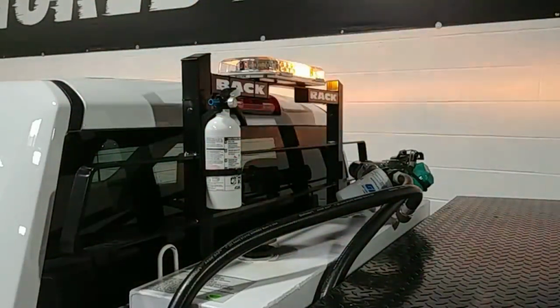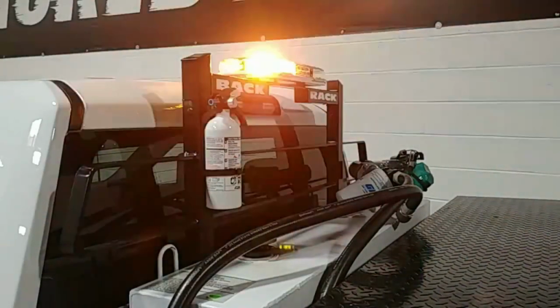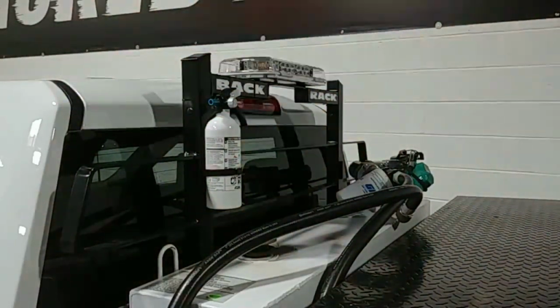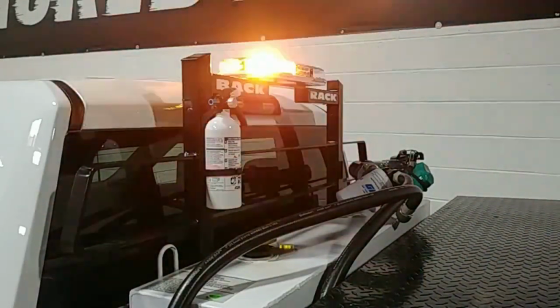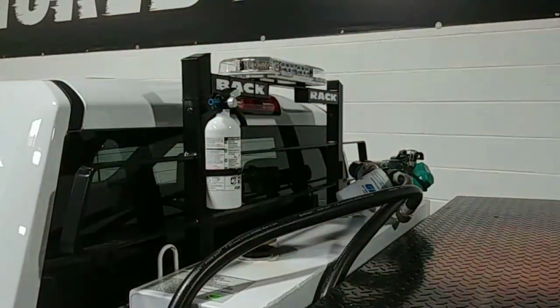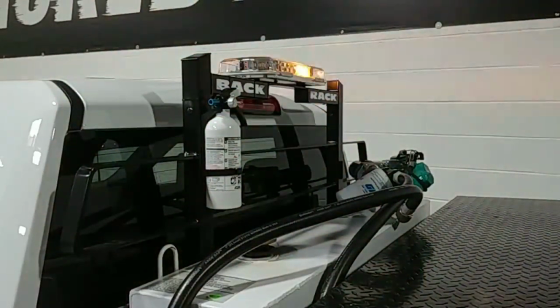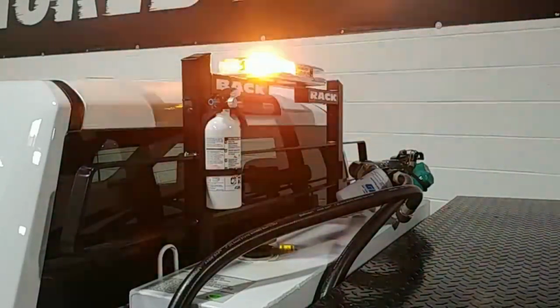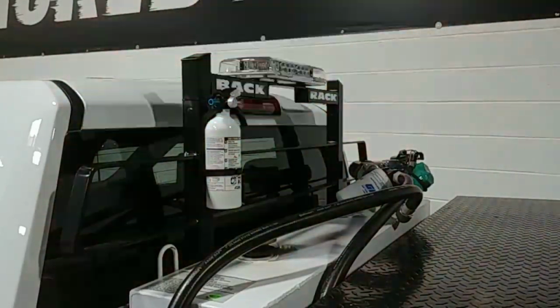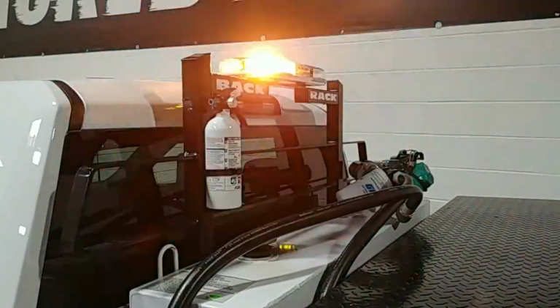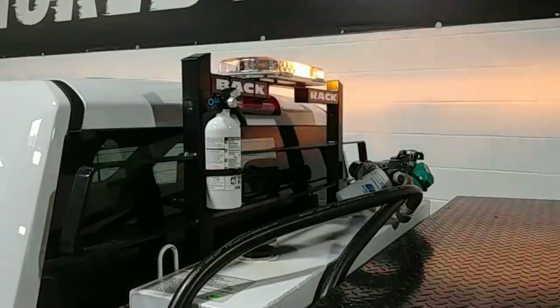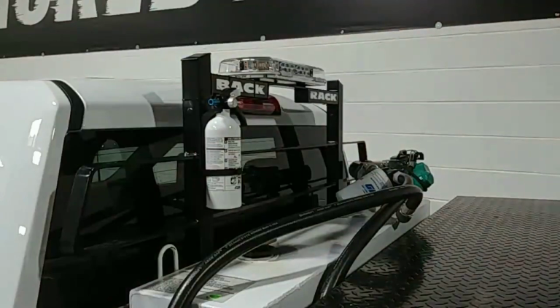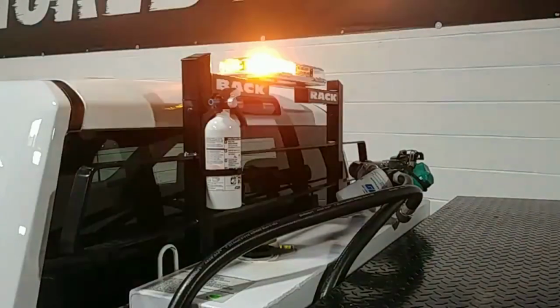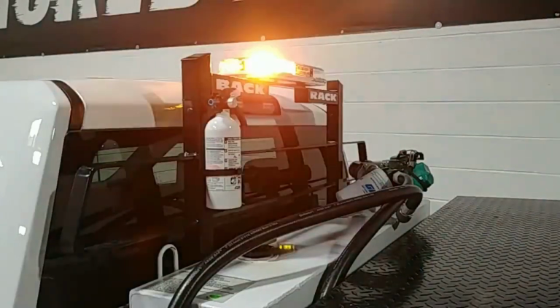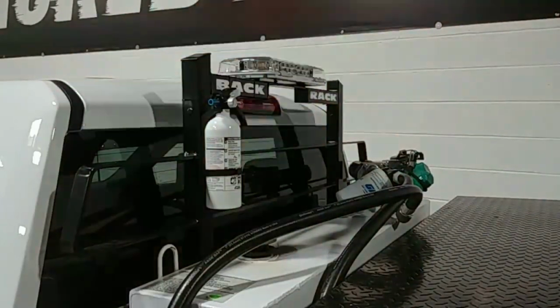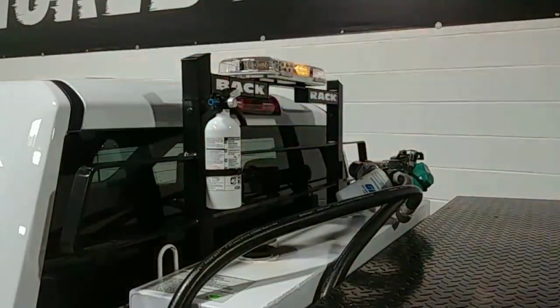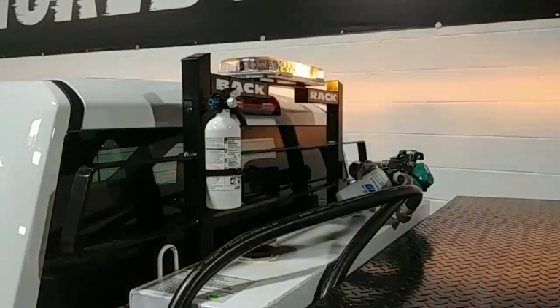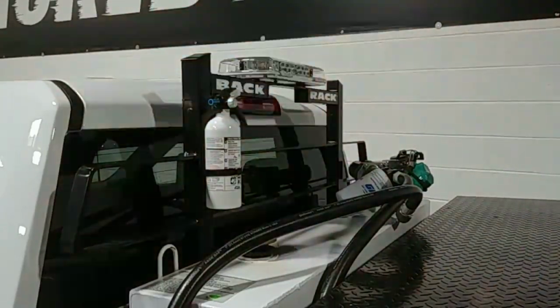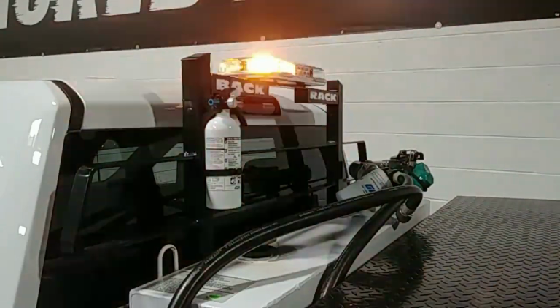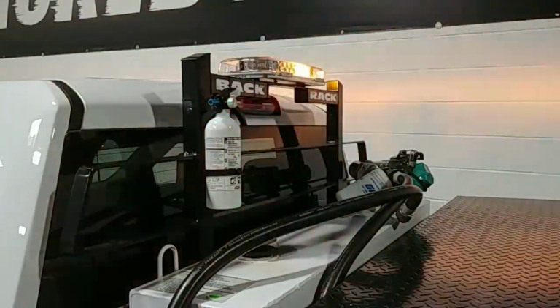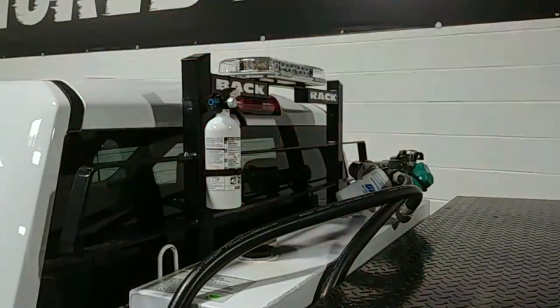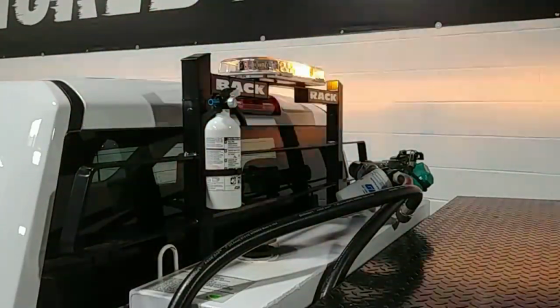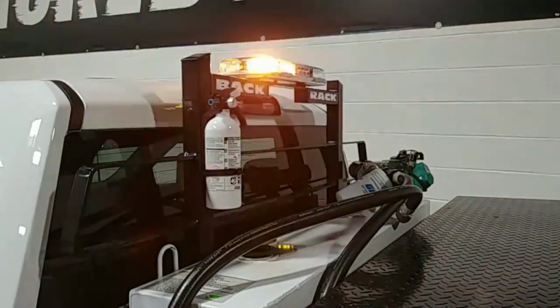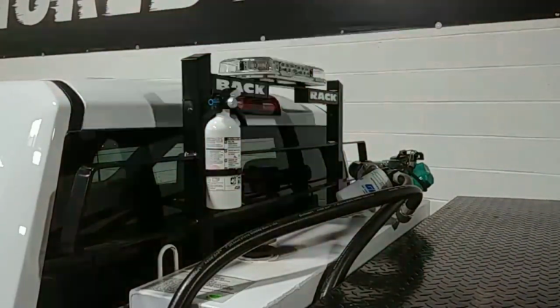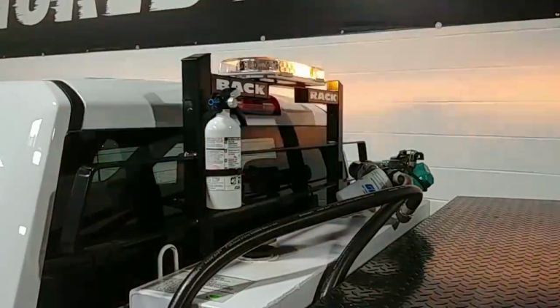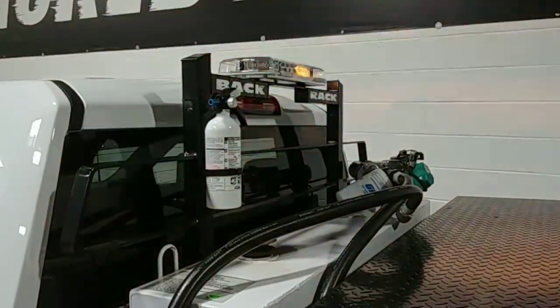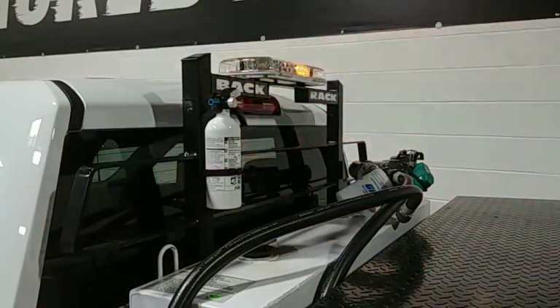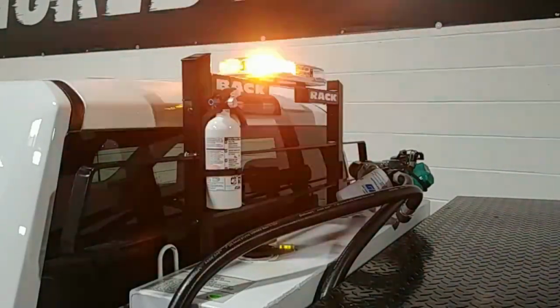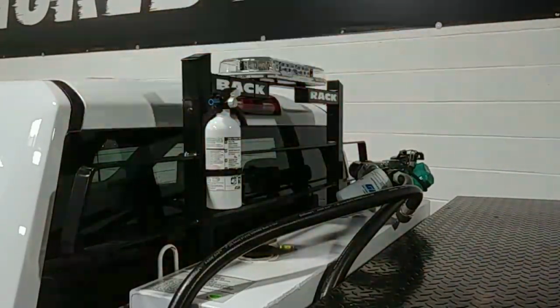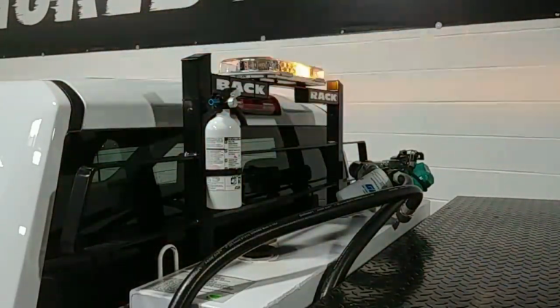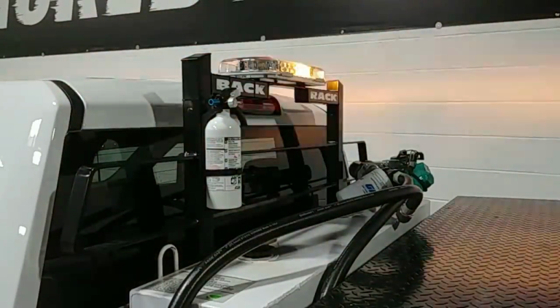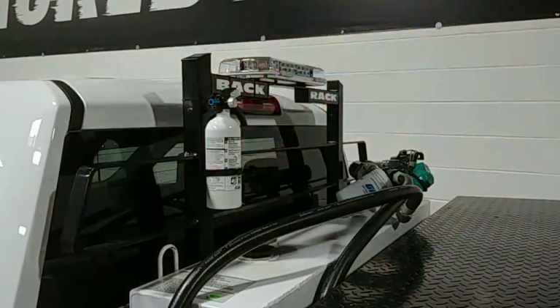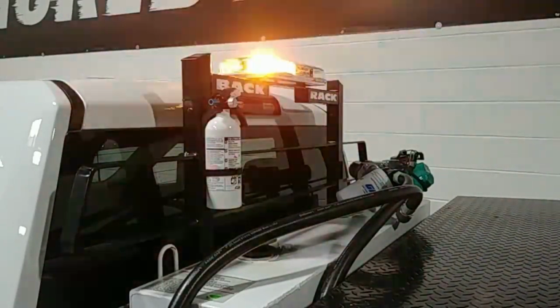Of course, this truck also got a toolbox, a fuel cell, the back rack, a fire extinguisher, and some other good accessories as well.